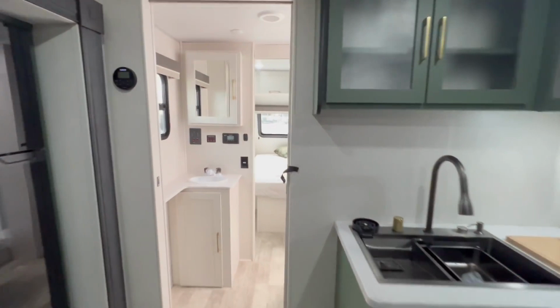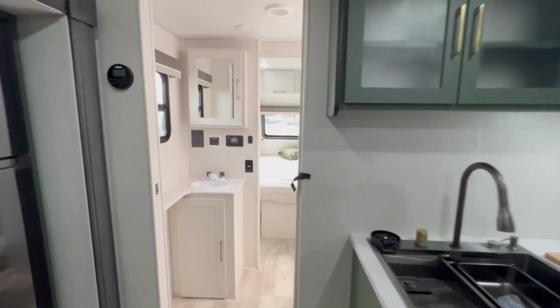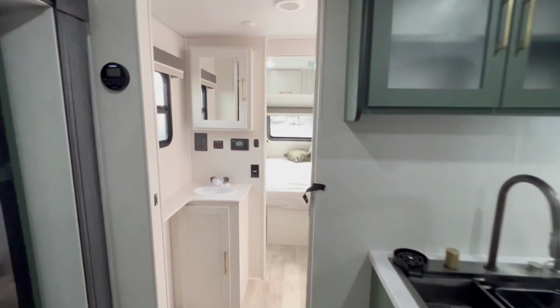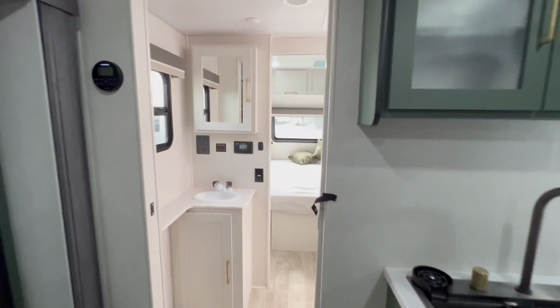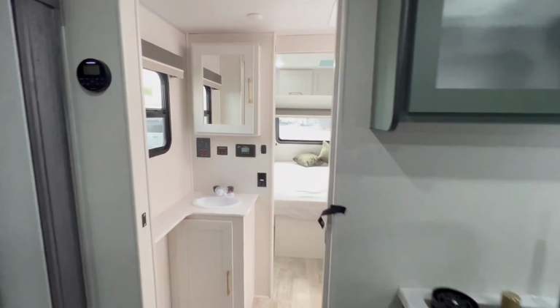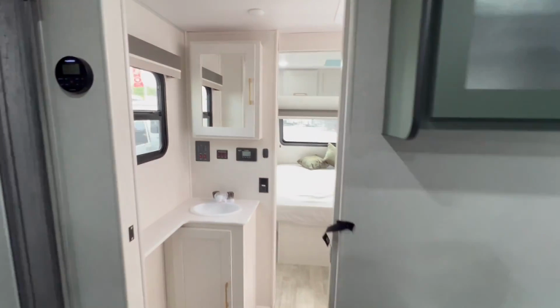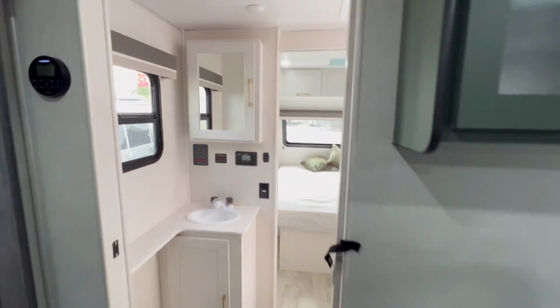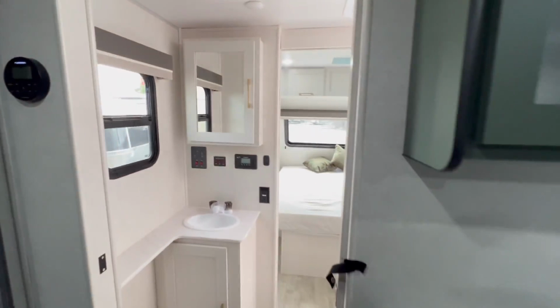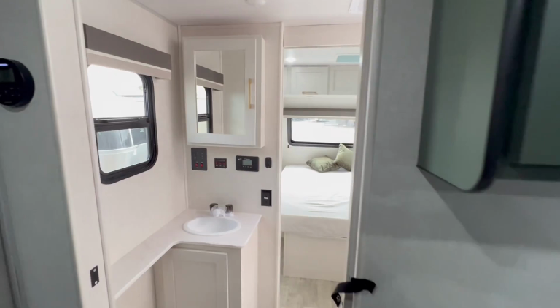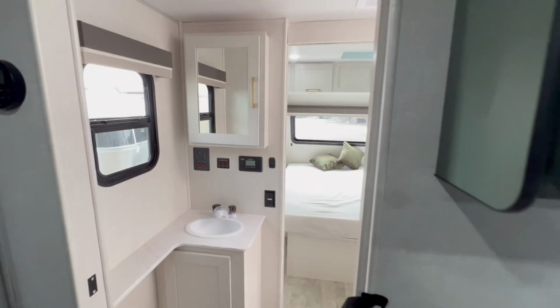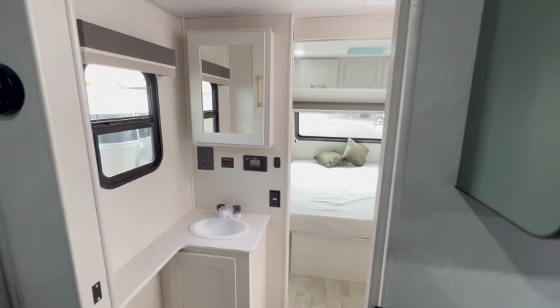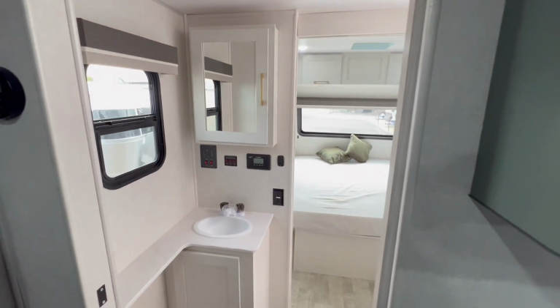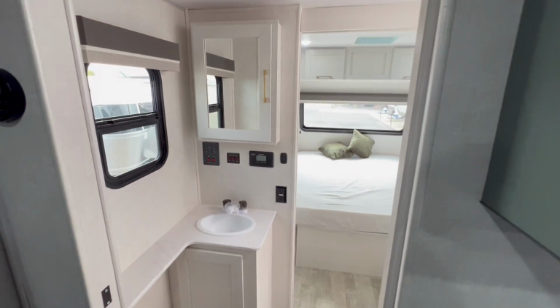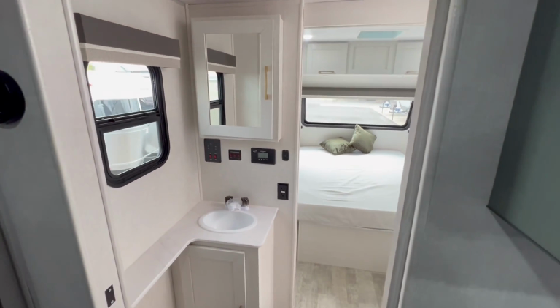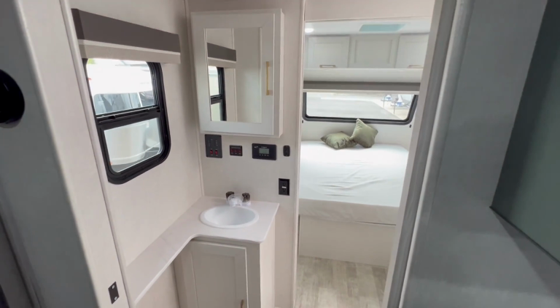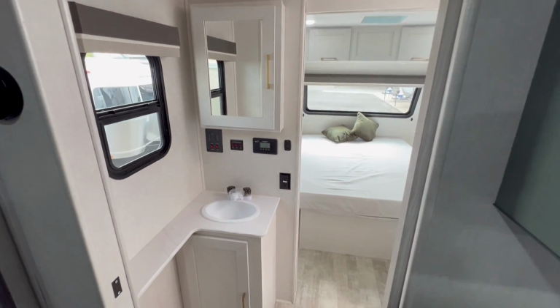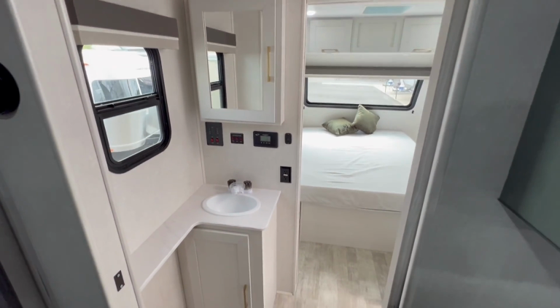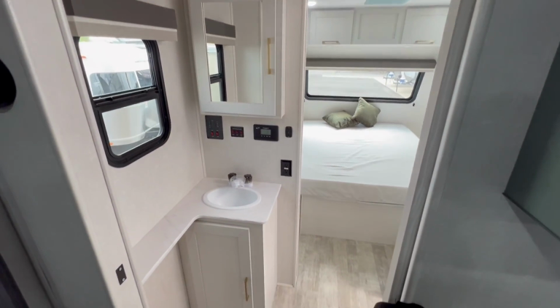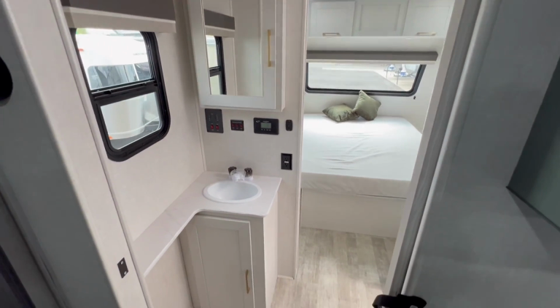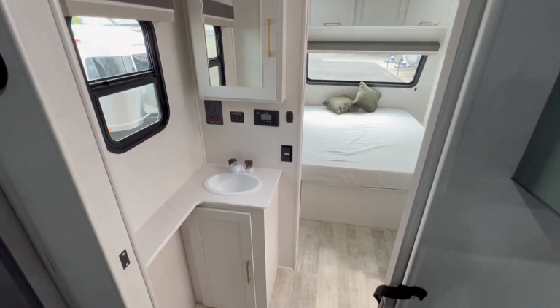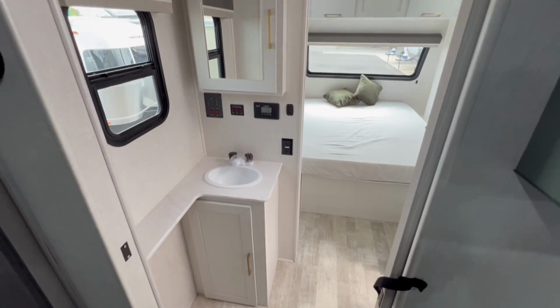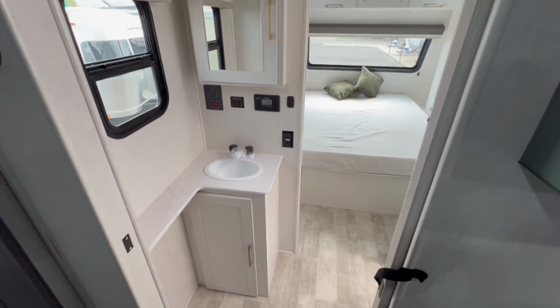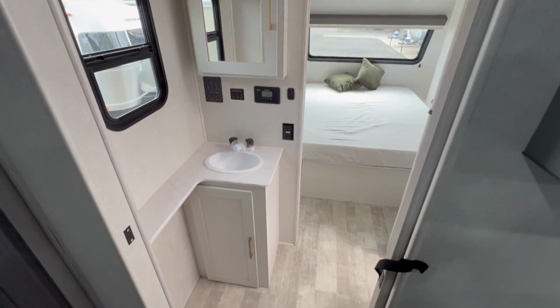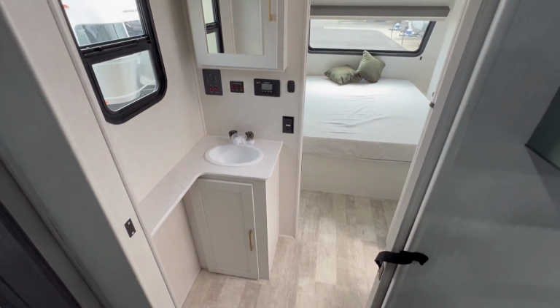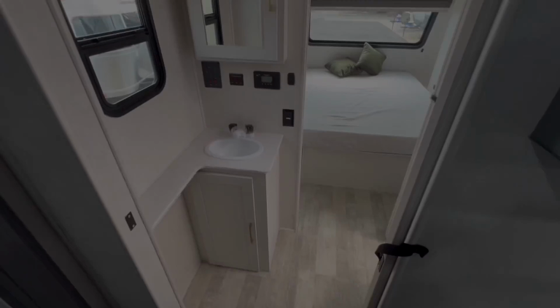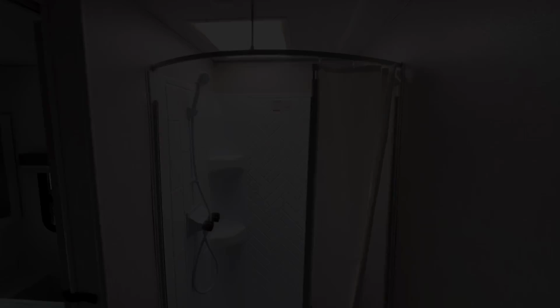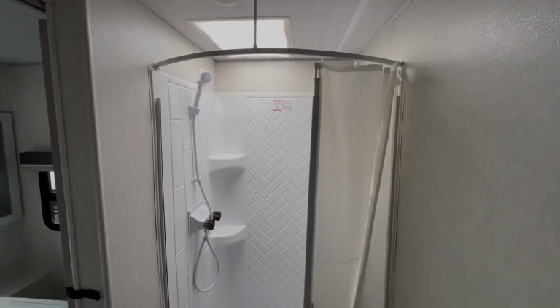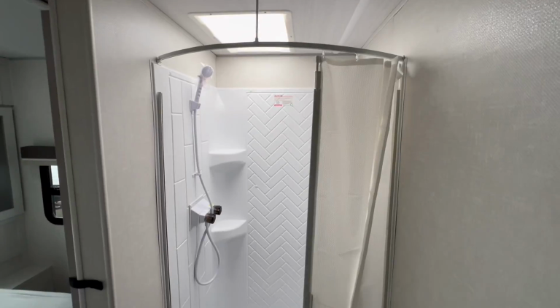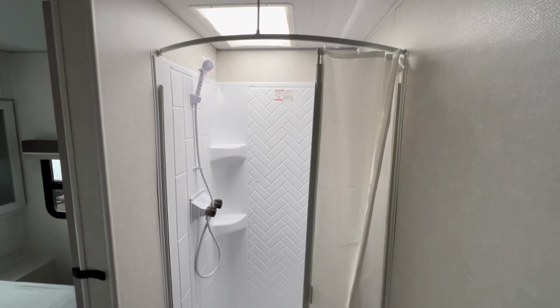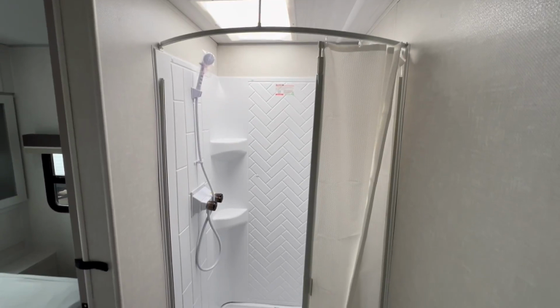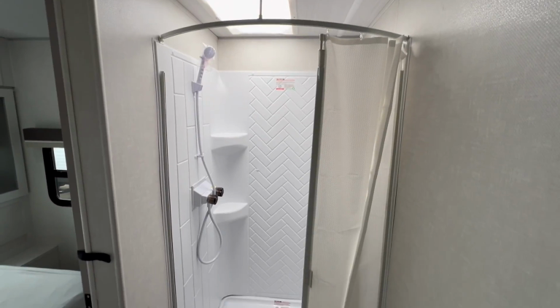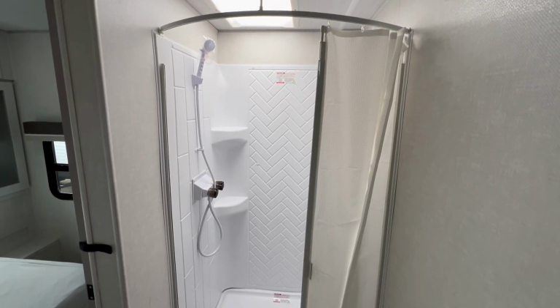And when it's time for personal space, the private bathroom and shower offer just the right amount of room.